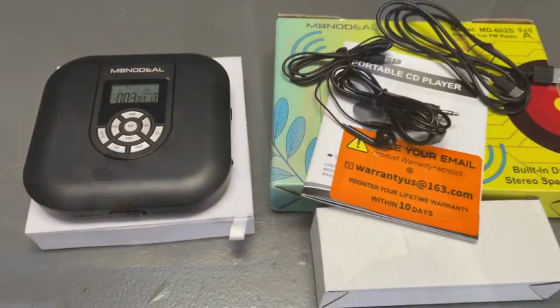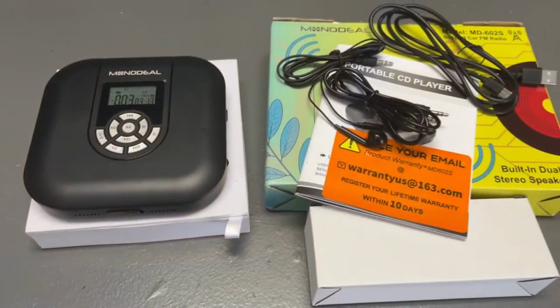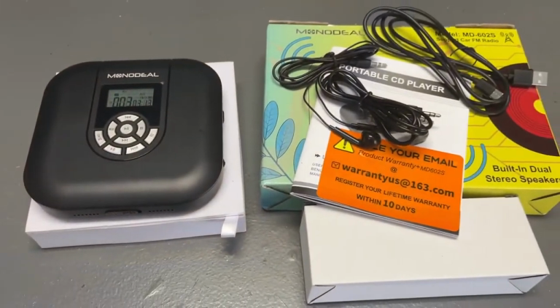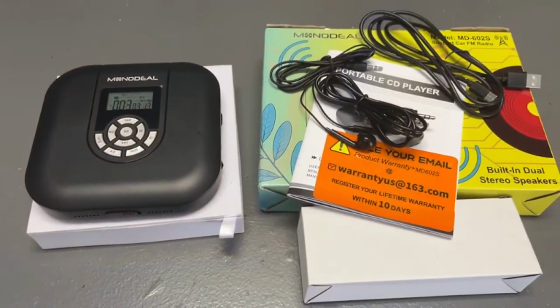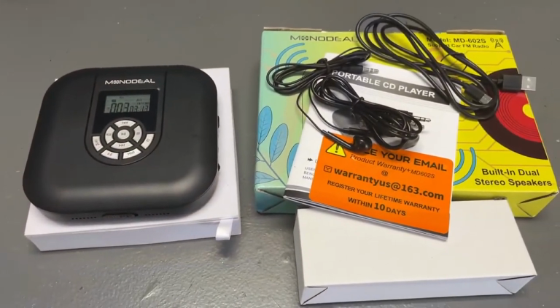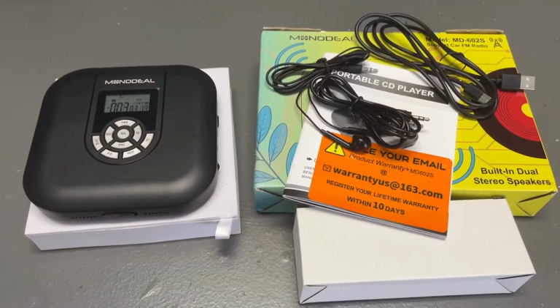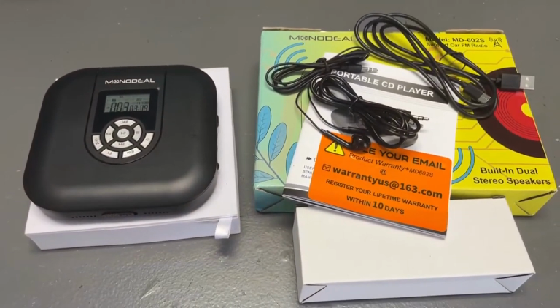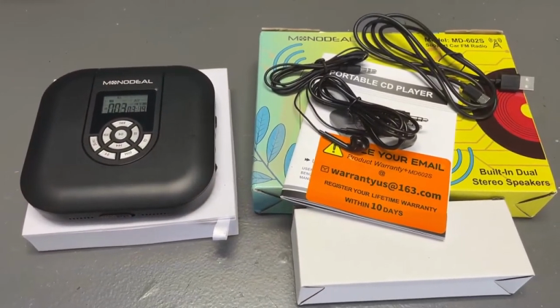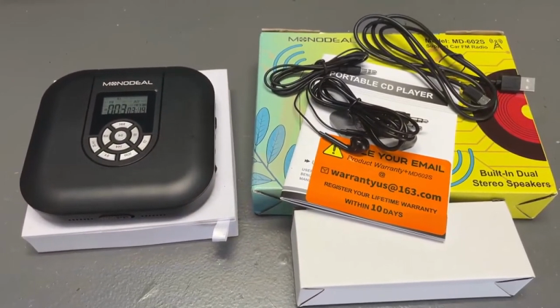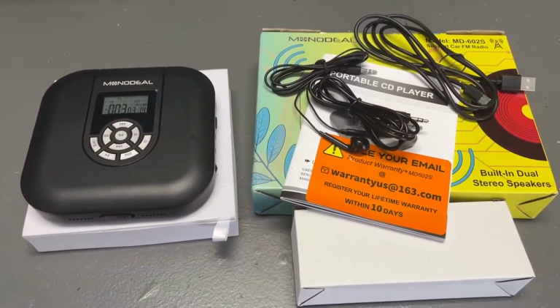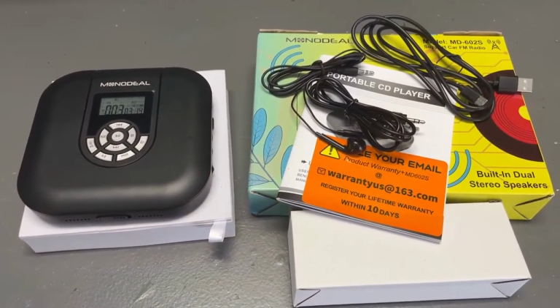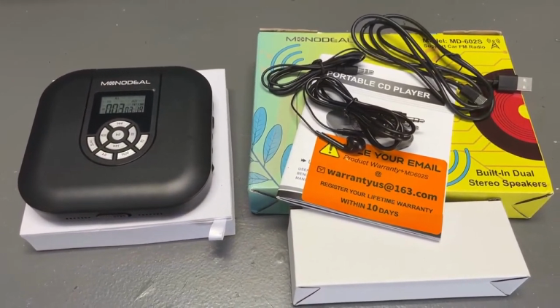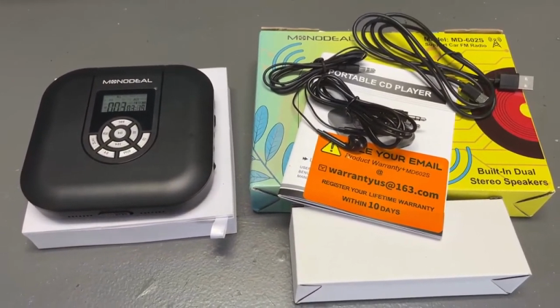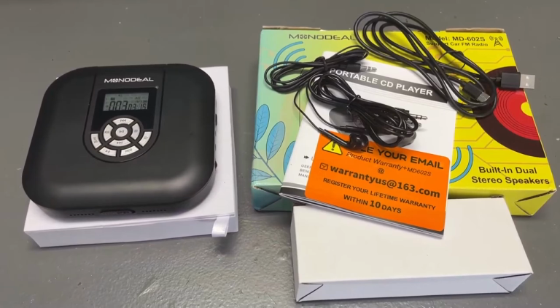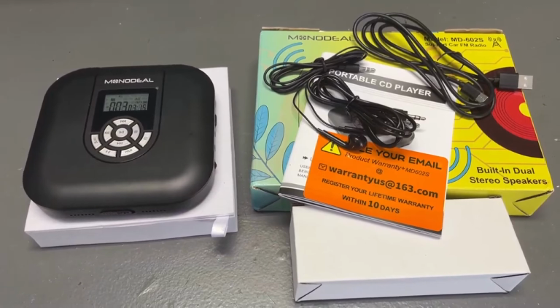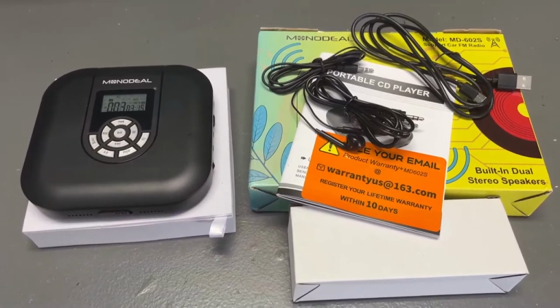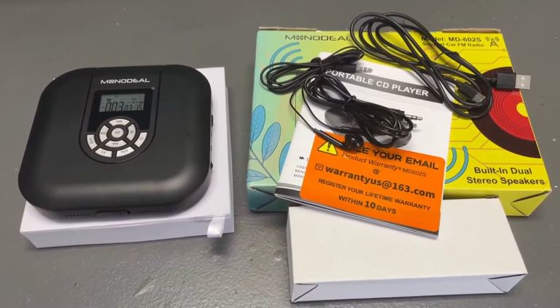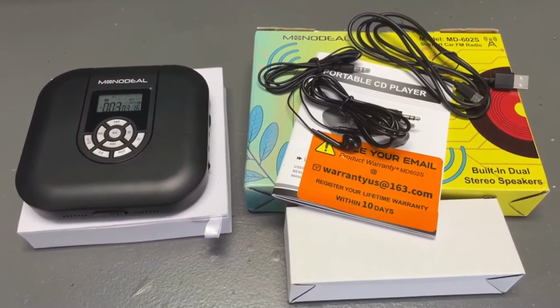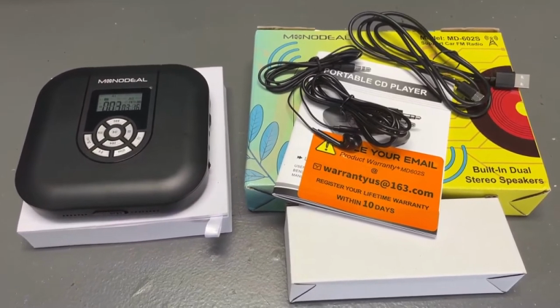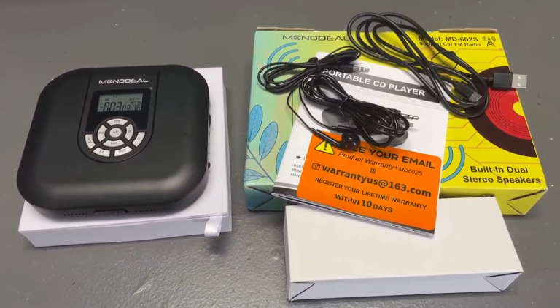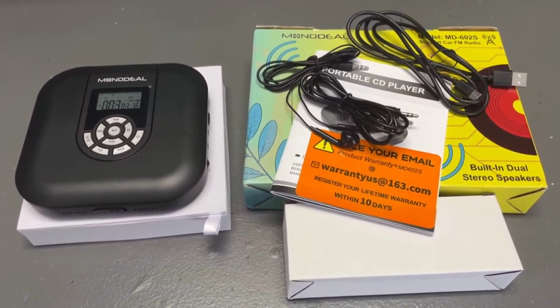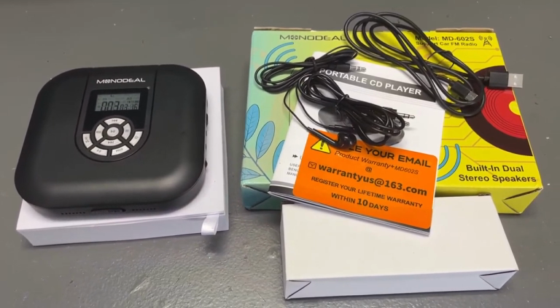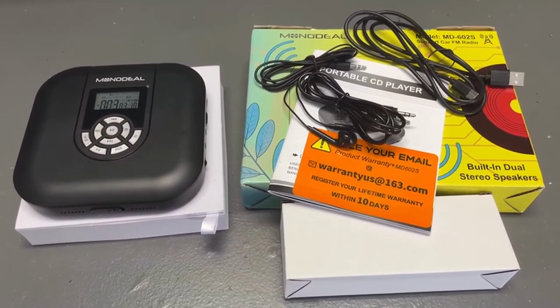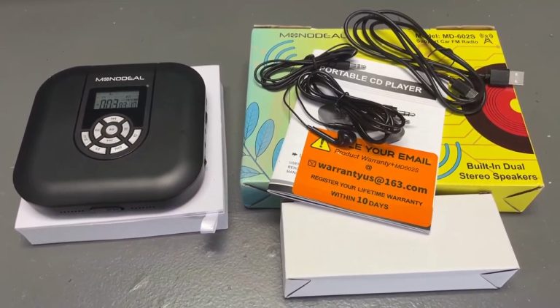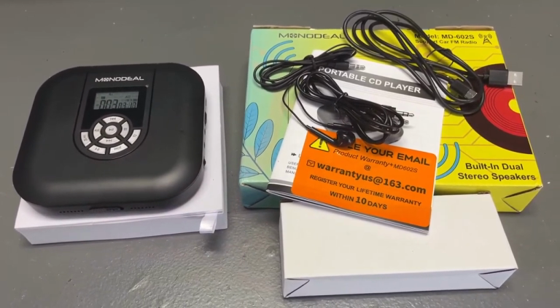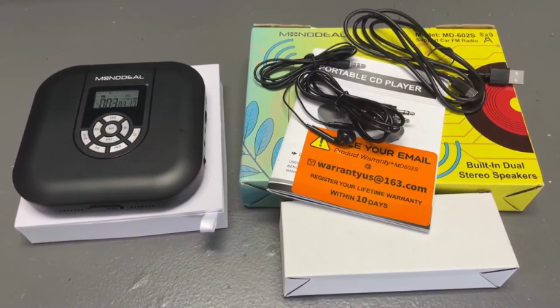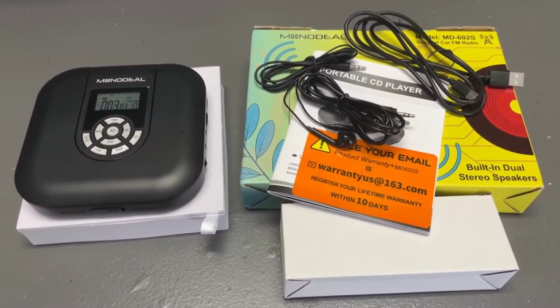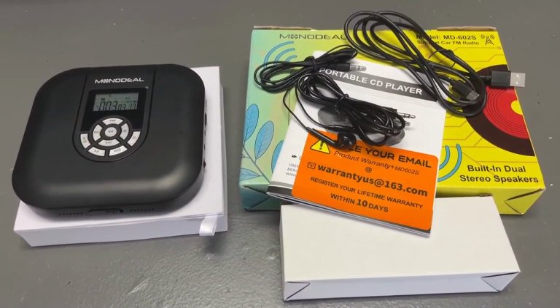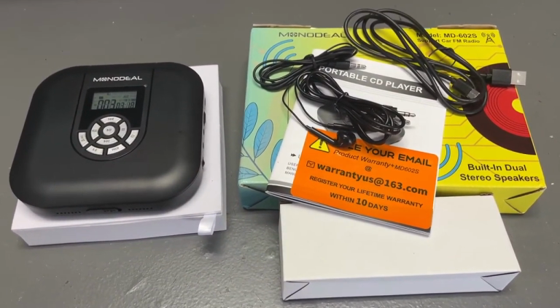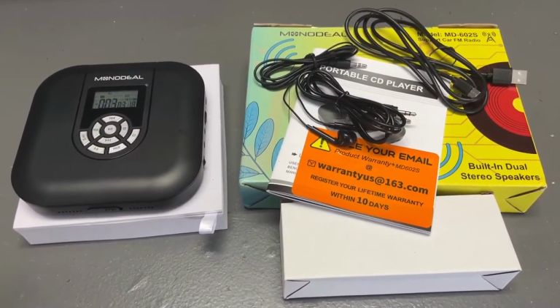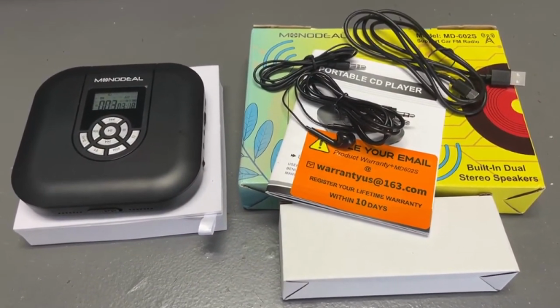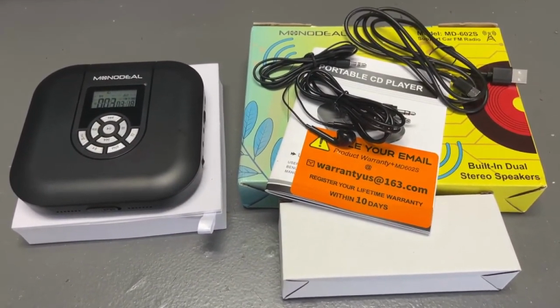All right, this thing is pretty freaking cool for a CD player. This was going to be the last item I ever thought I would have been excited about, but I must say — this thing is pretty cool.